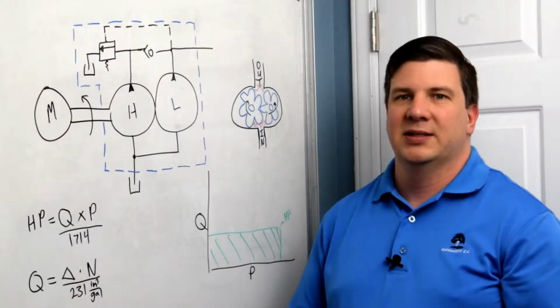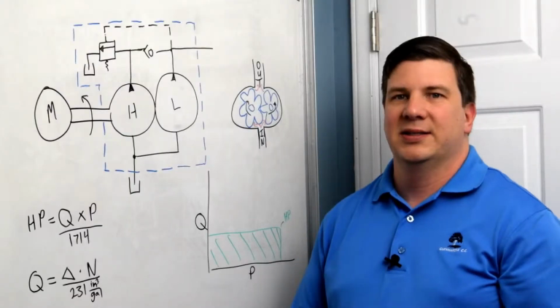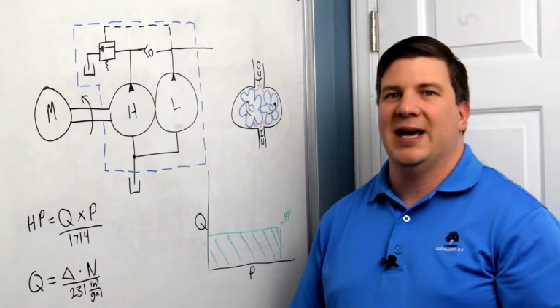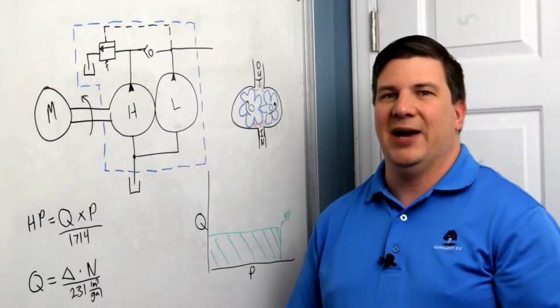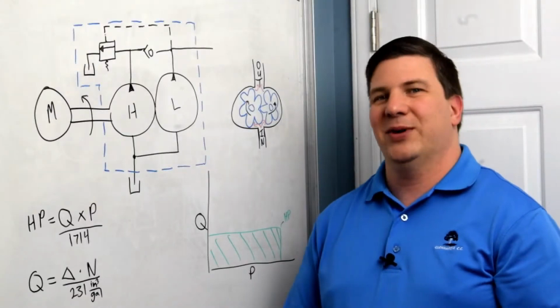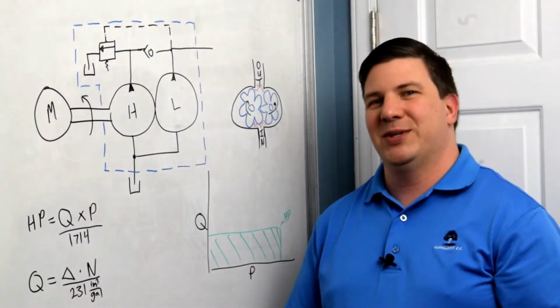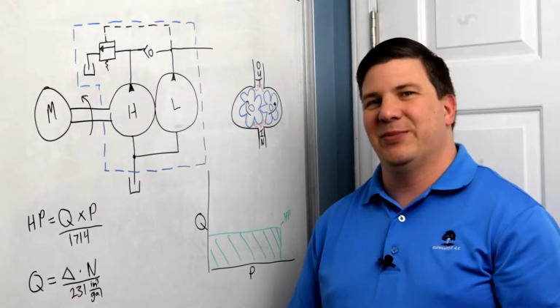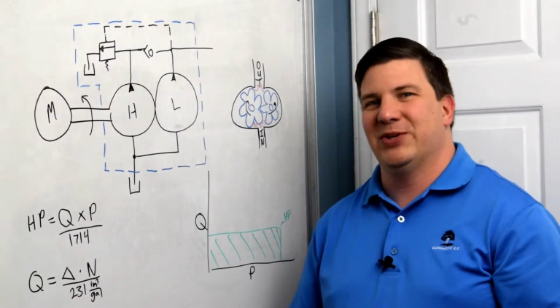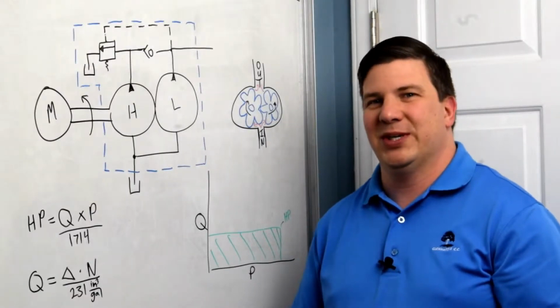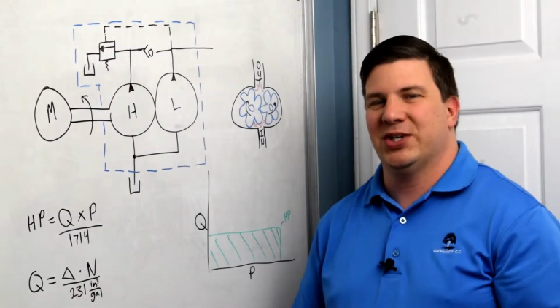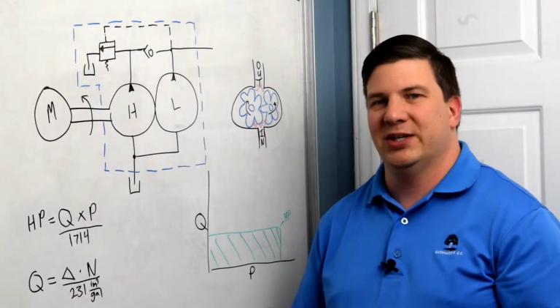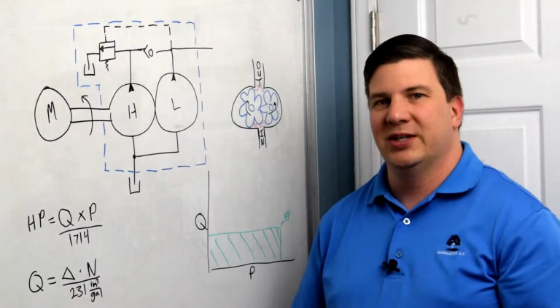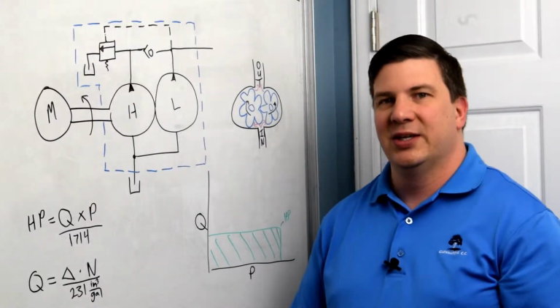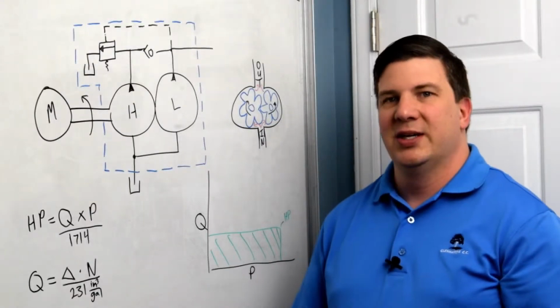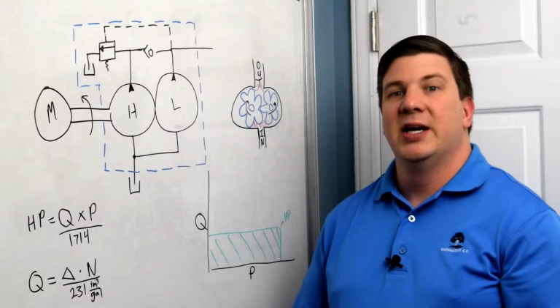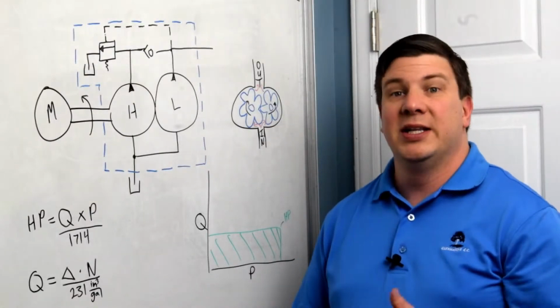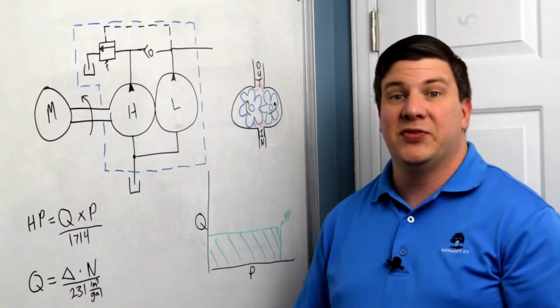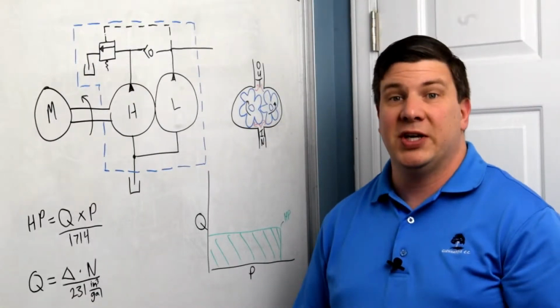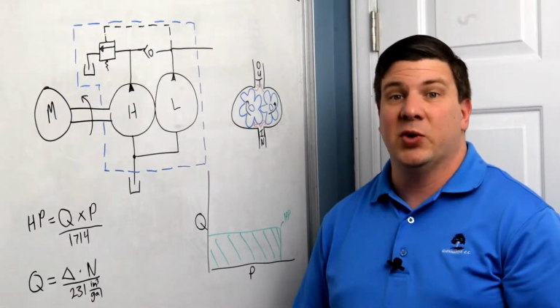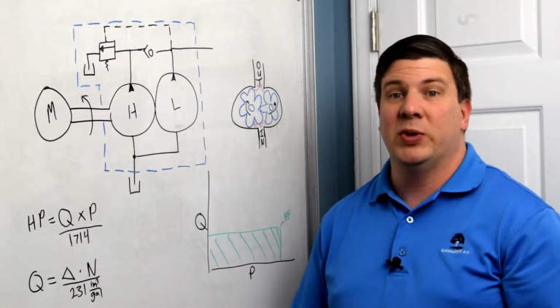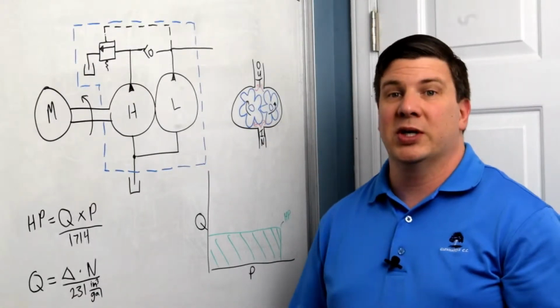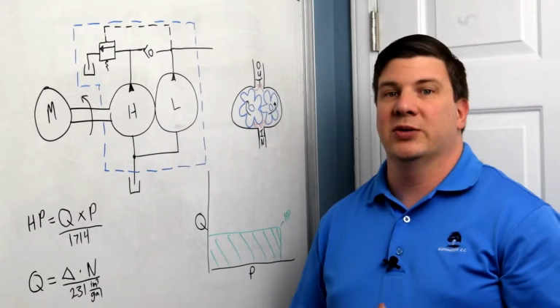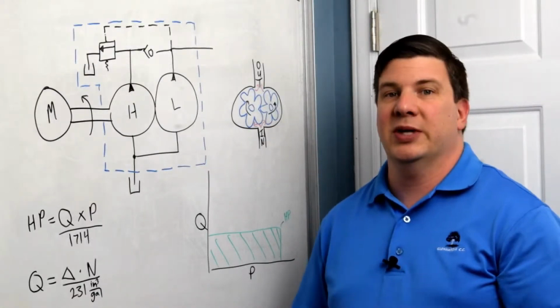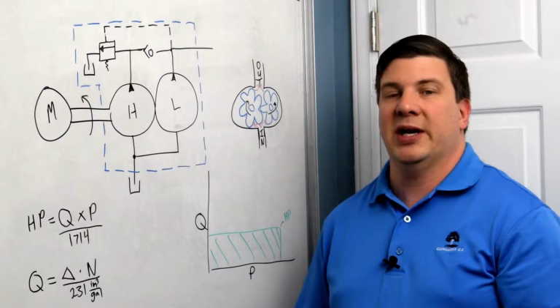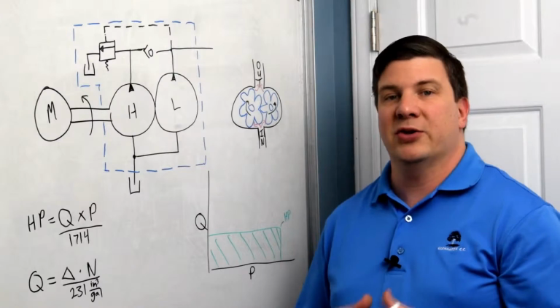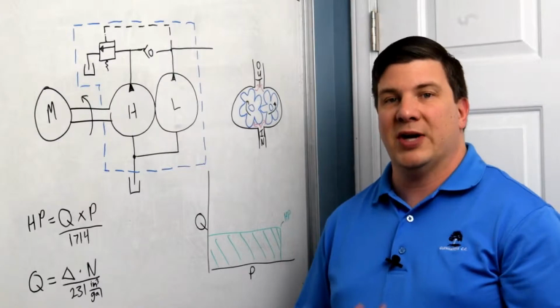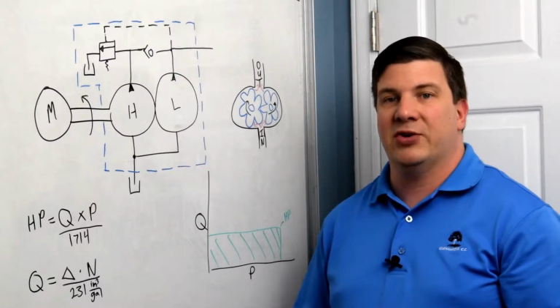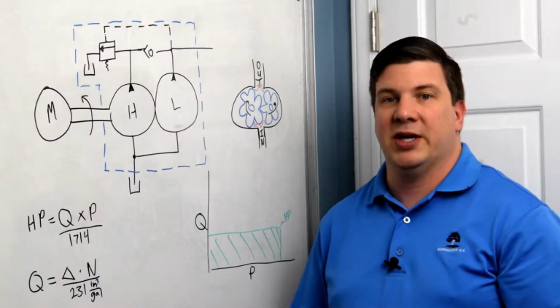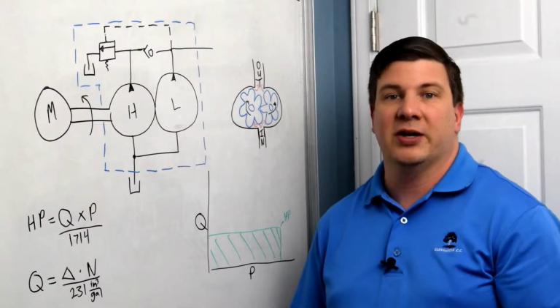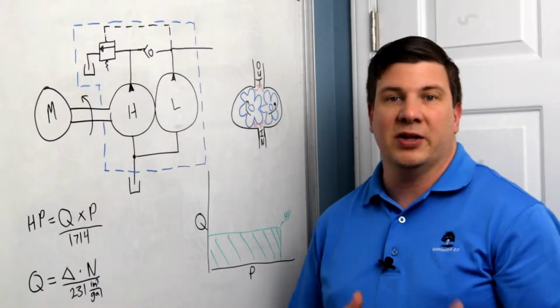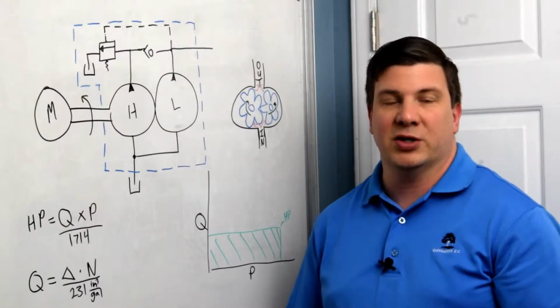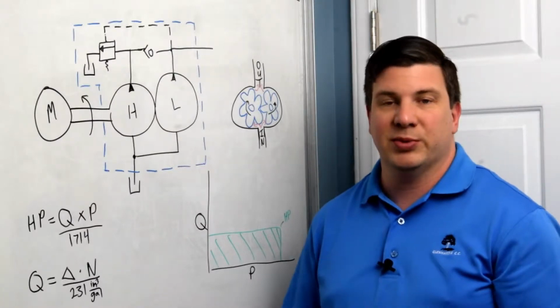Hi, welcome to the Mentored Engineer. In this video we are going to look at our drive train on the log splitter.